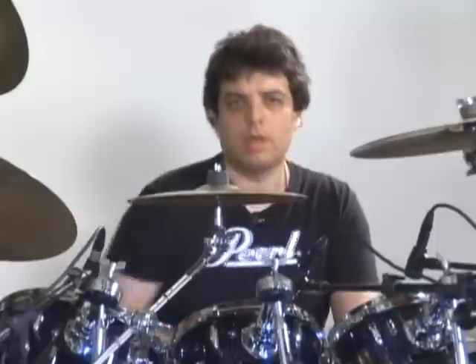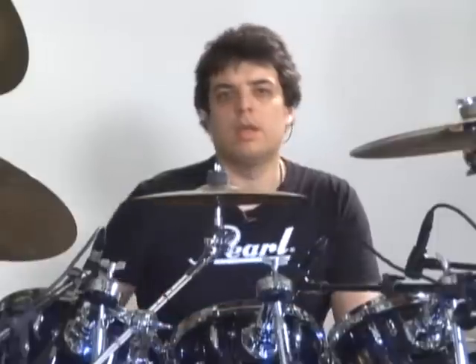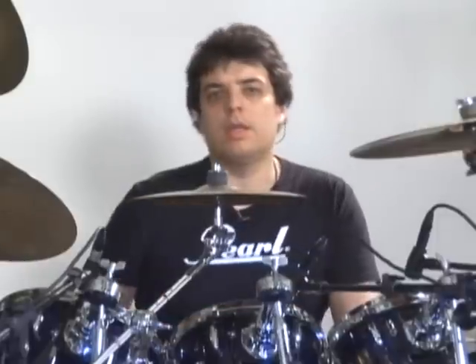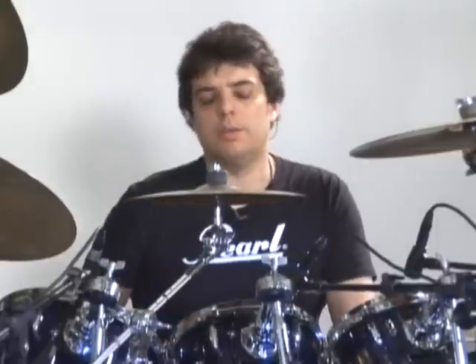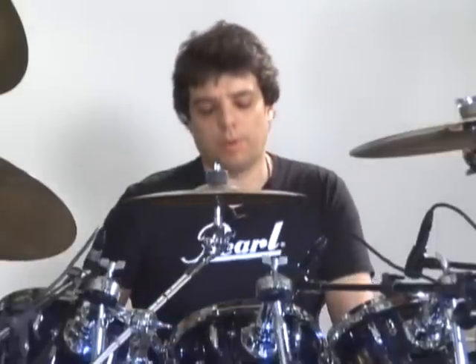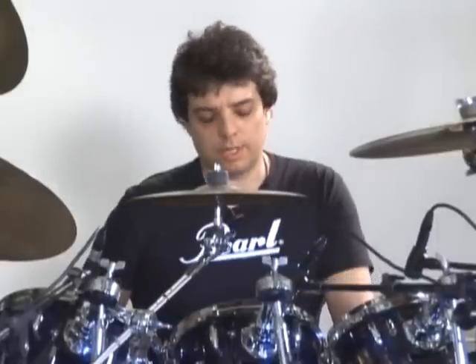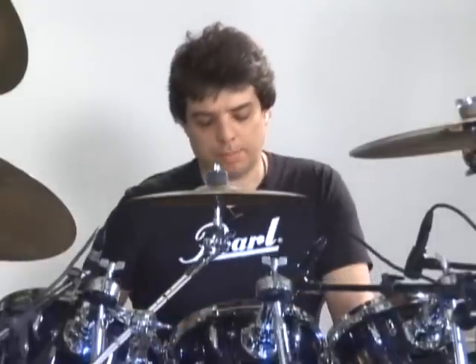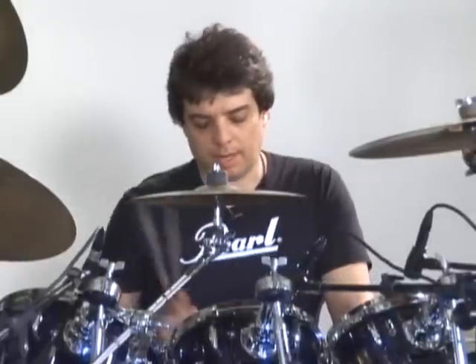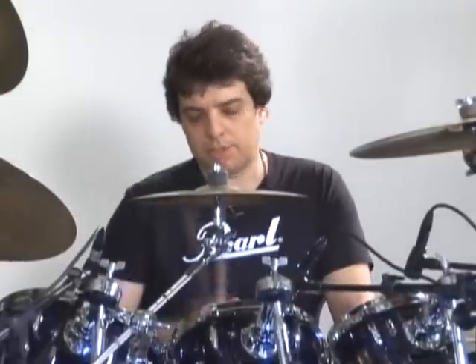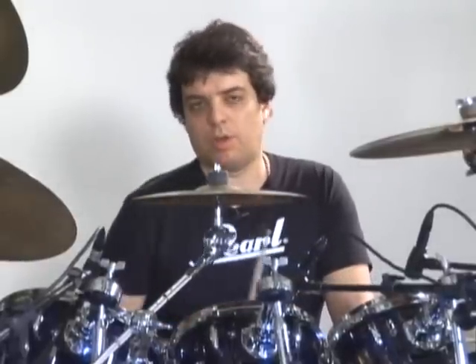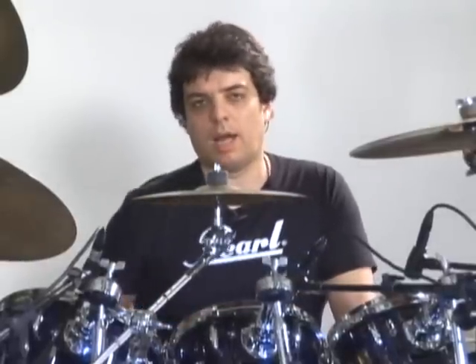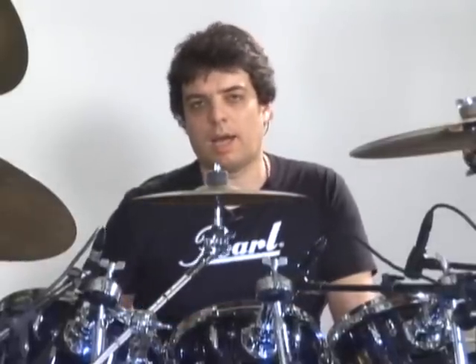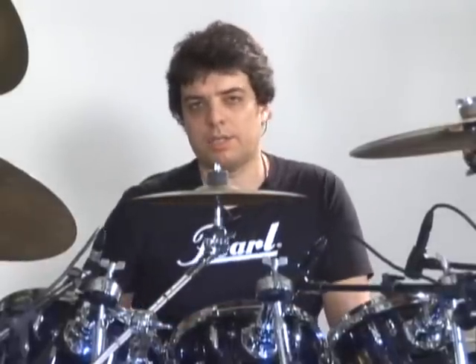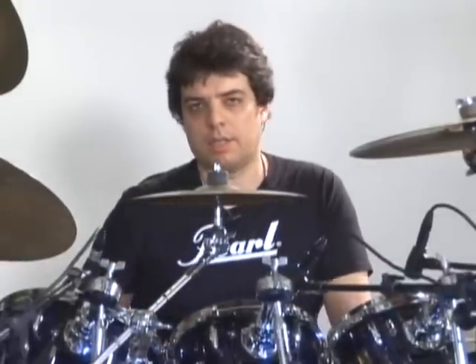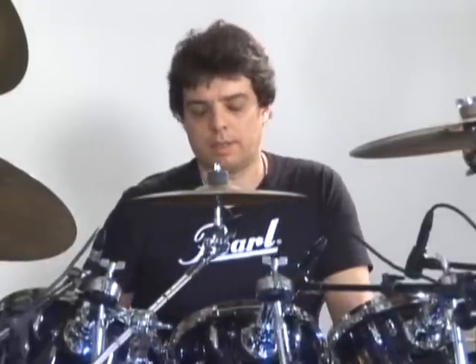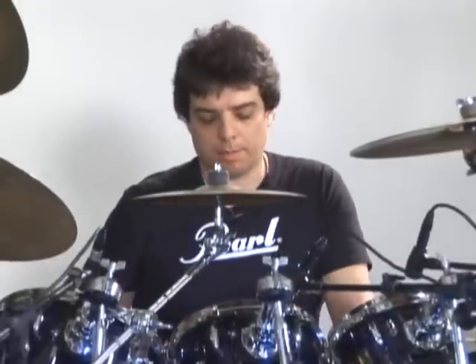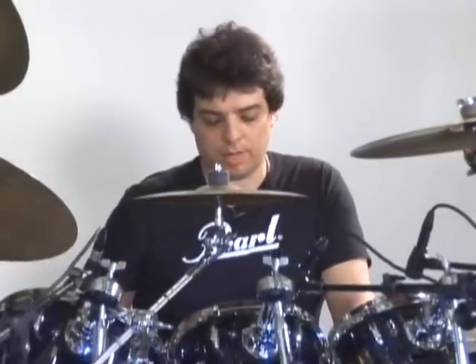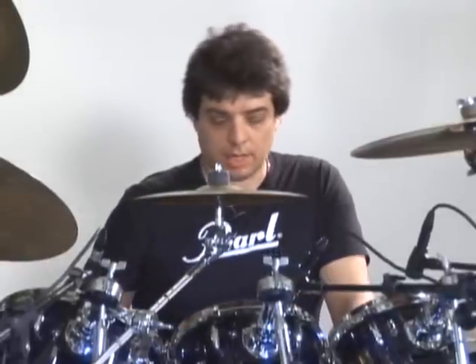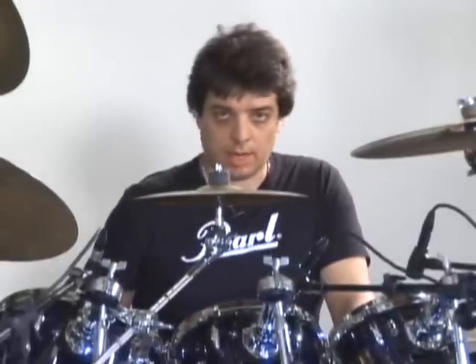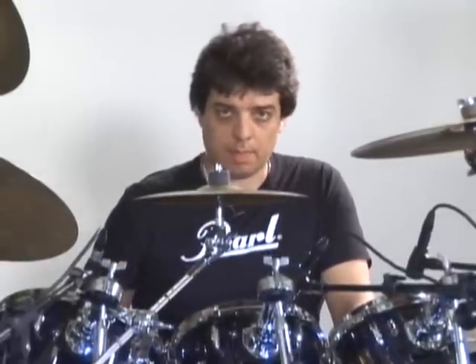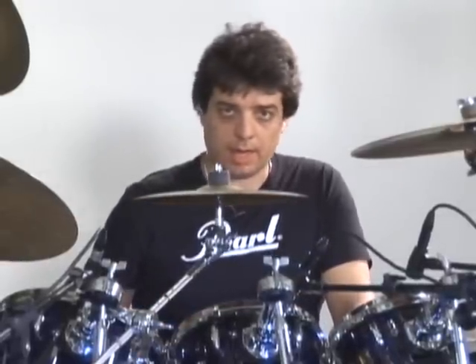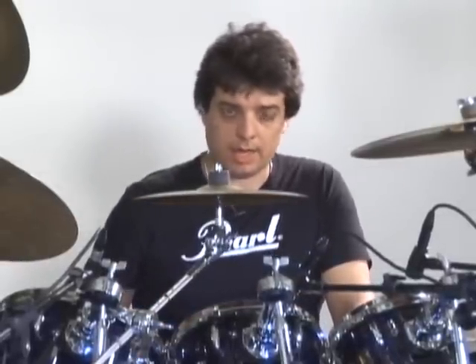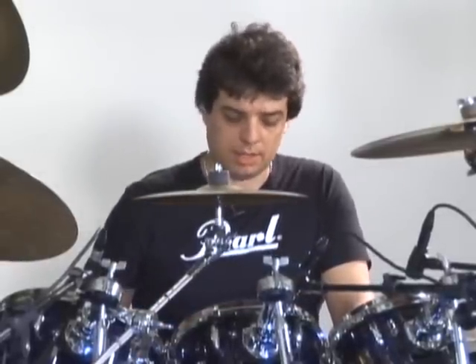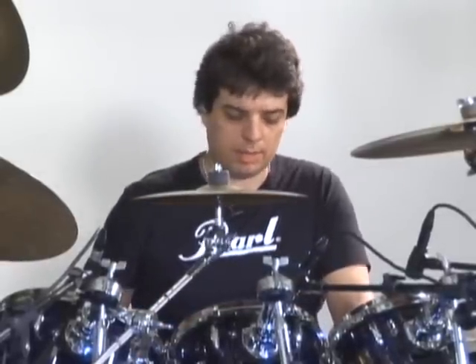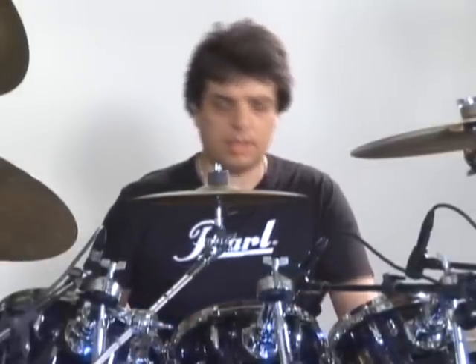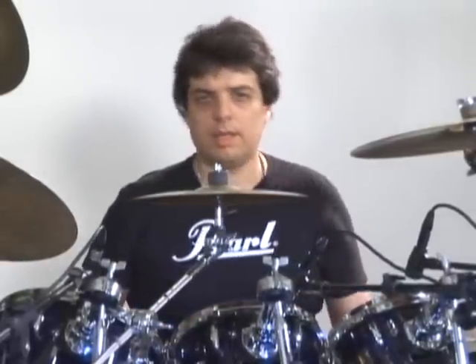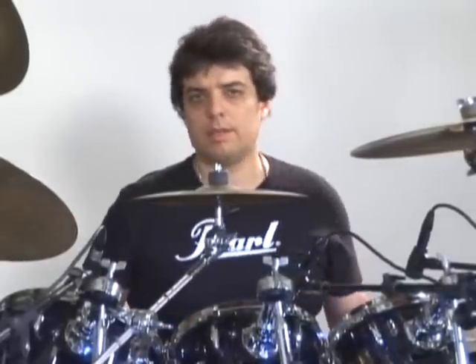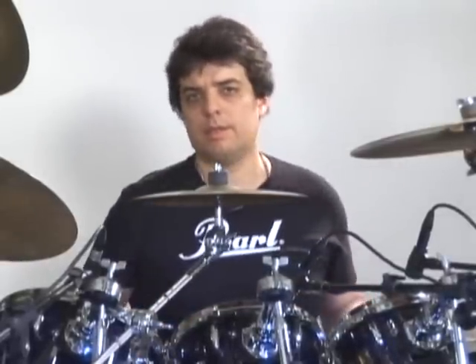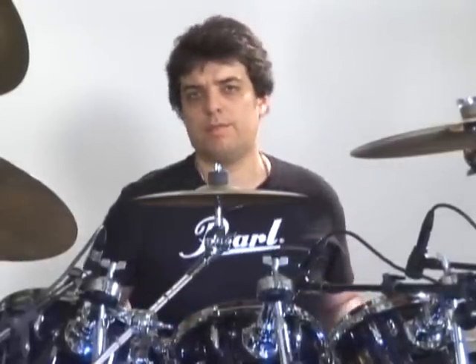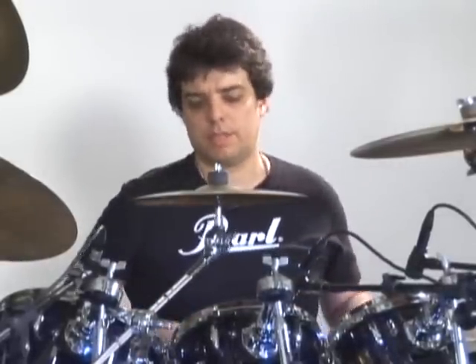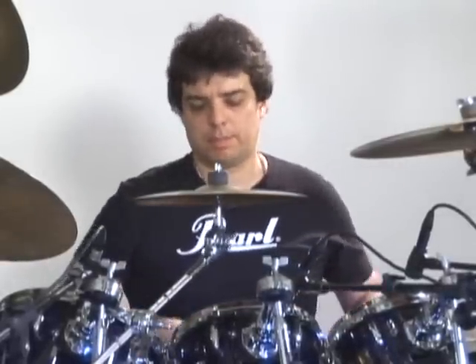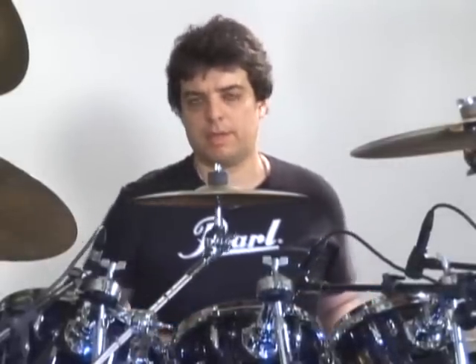E depois, pra adicionar a caixa, aproveitar a caixa da bateria, eu fiz esse padrão.